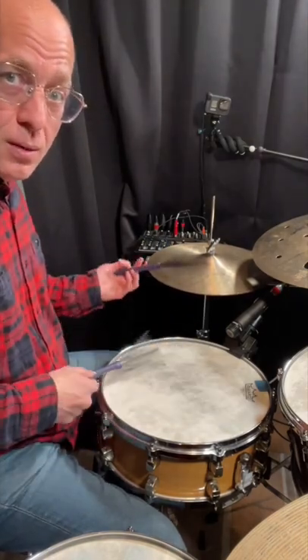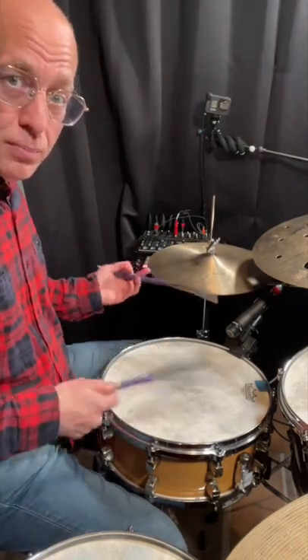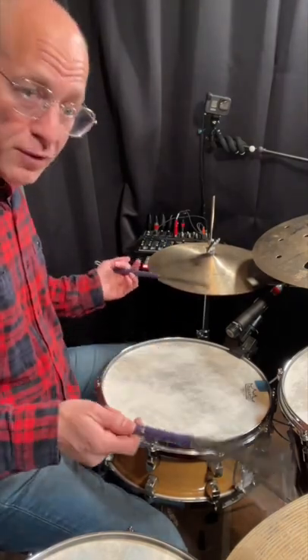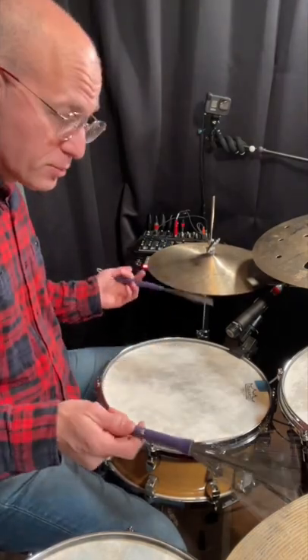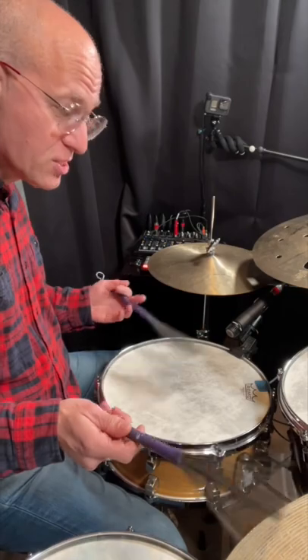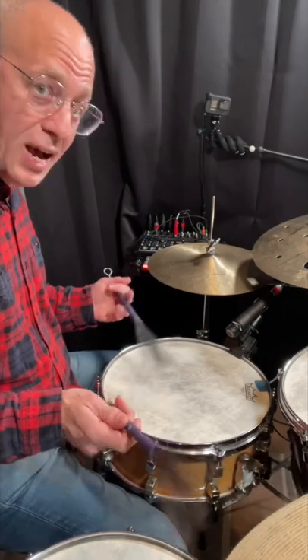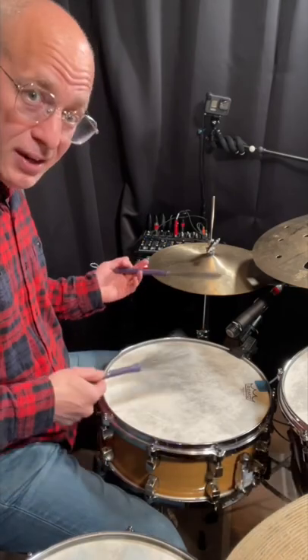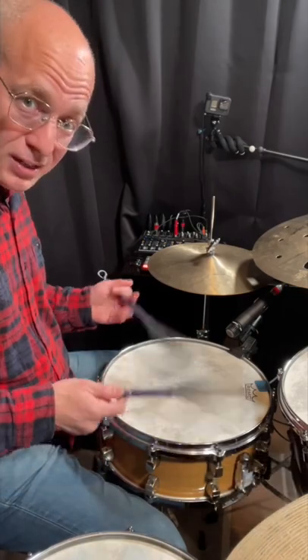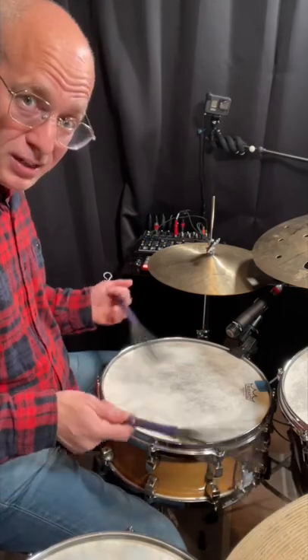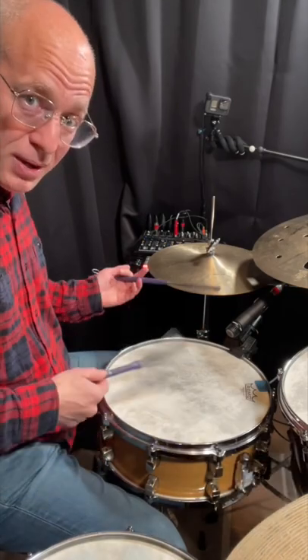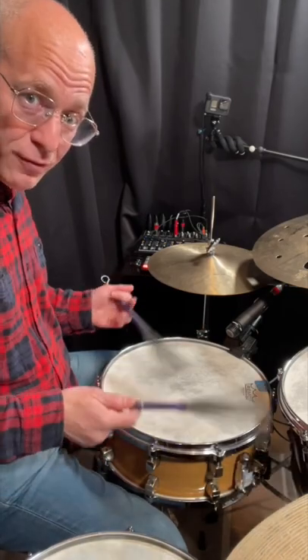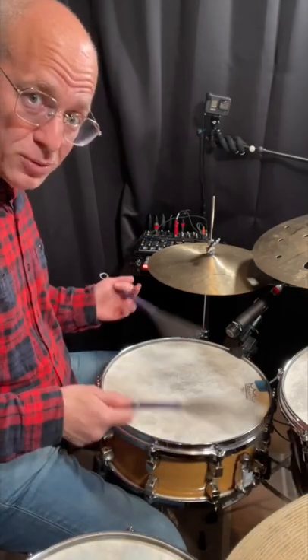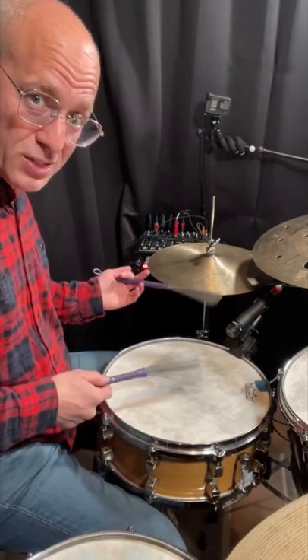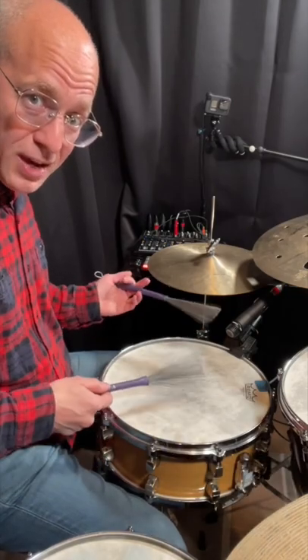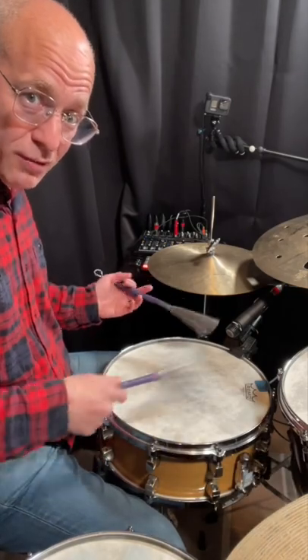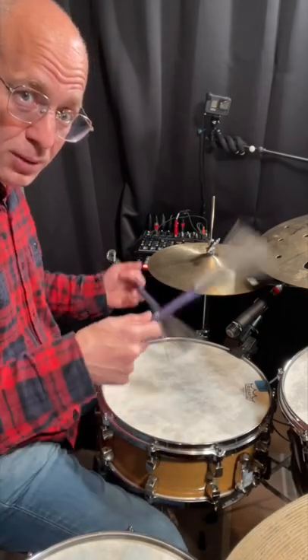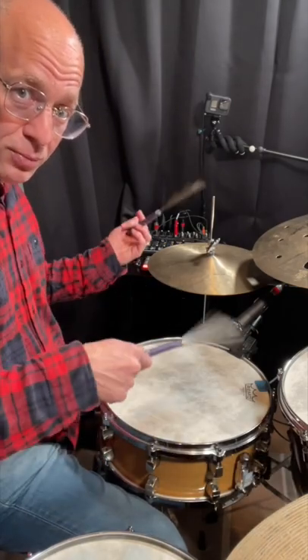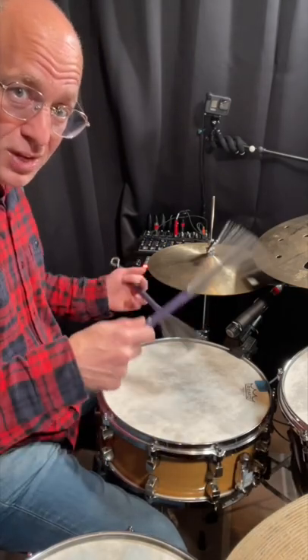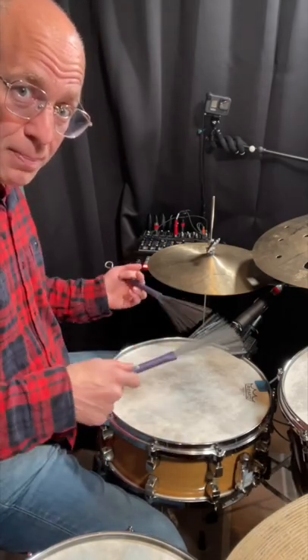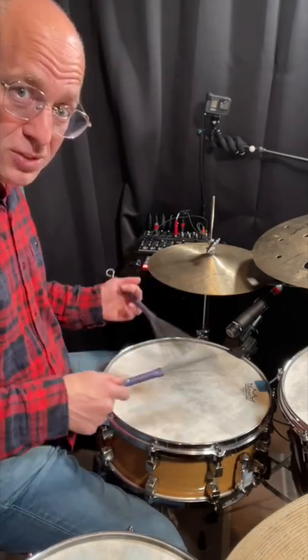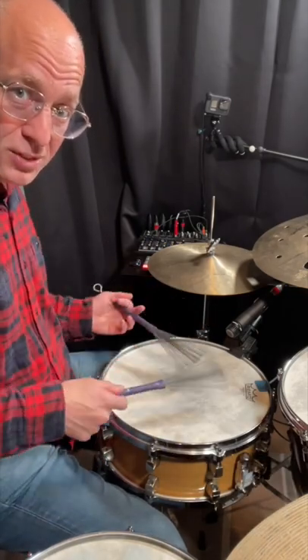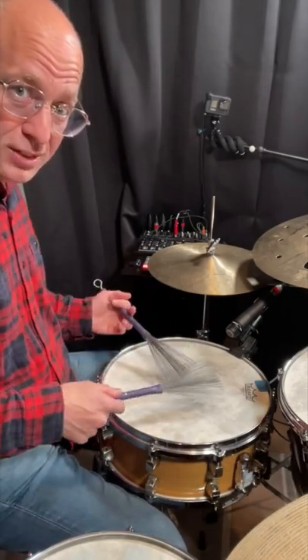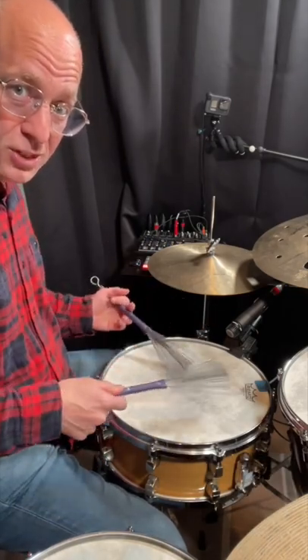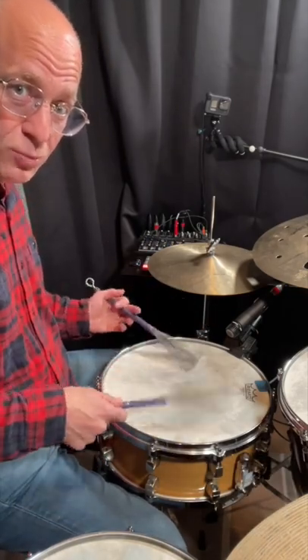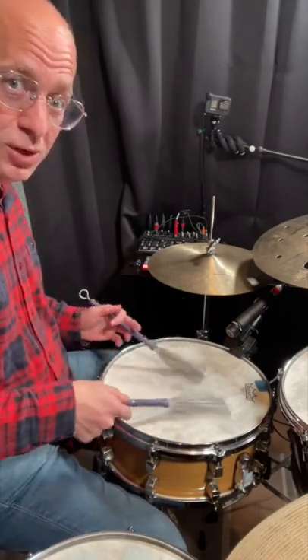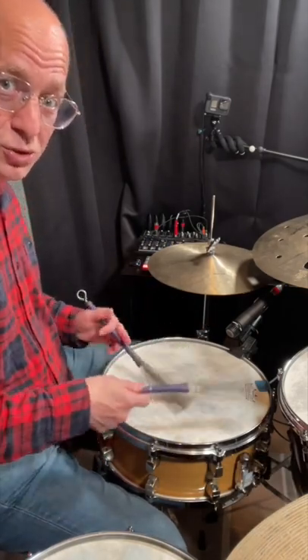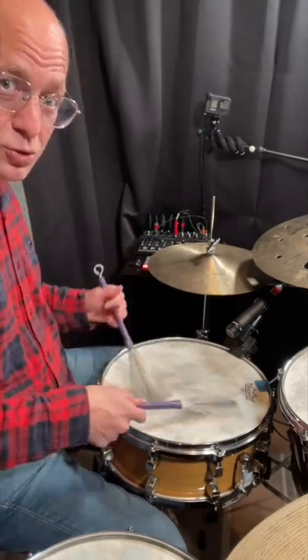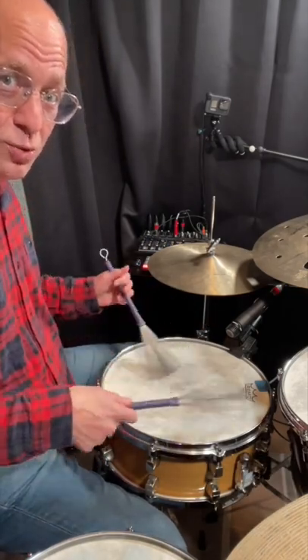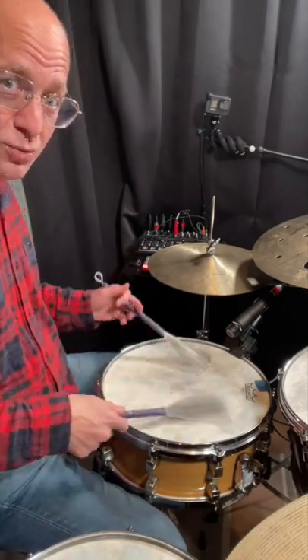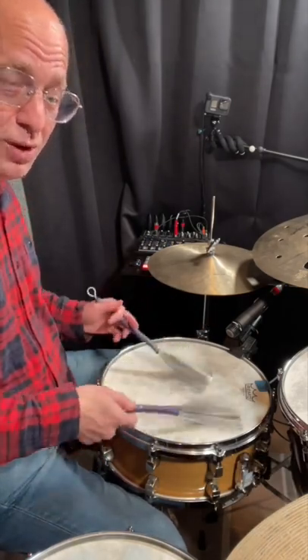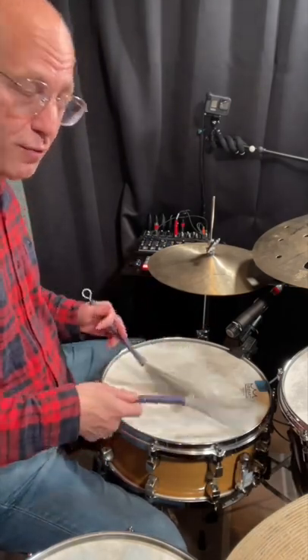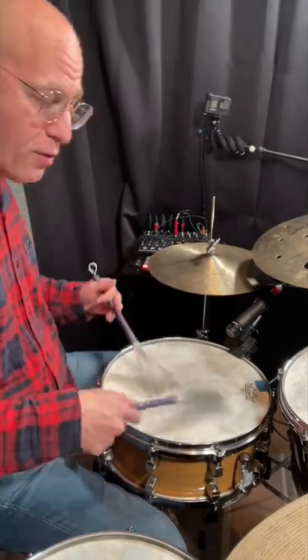Play it from the side. Come at it from the side. If you come from the top, it sounds like this. One, two, three, four.